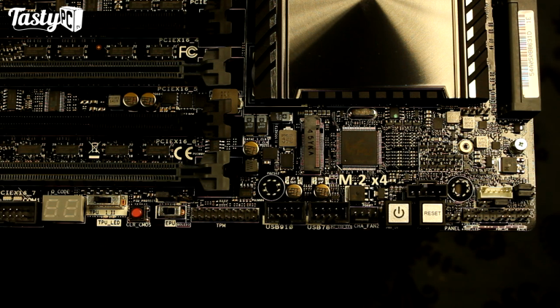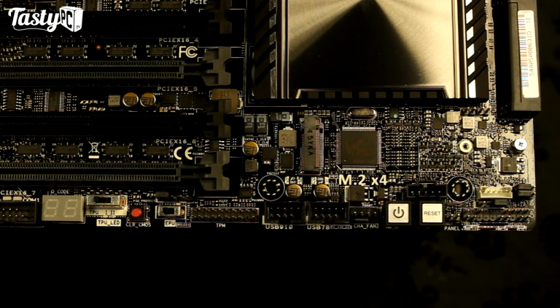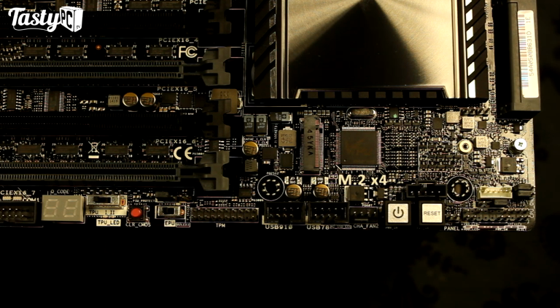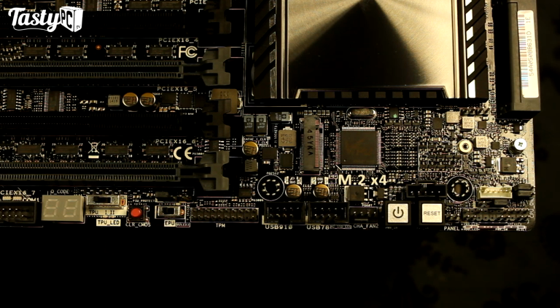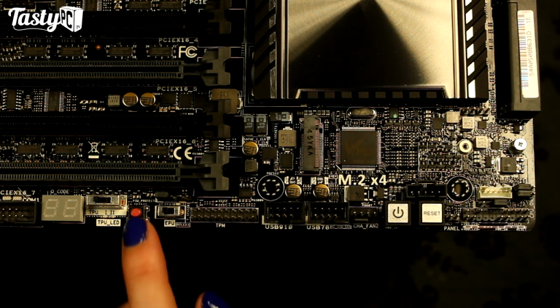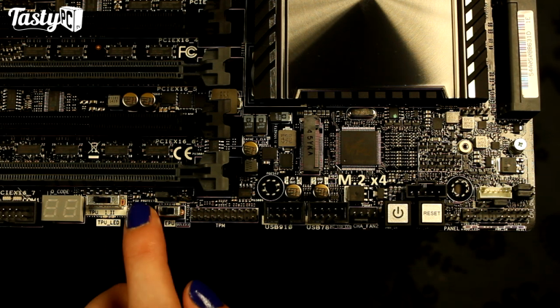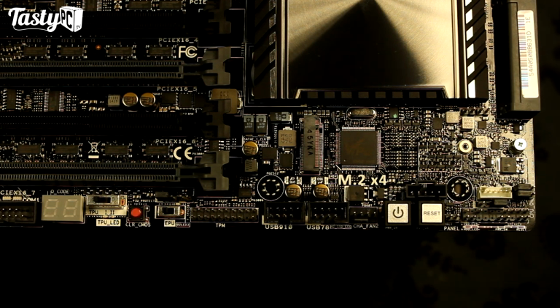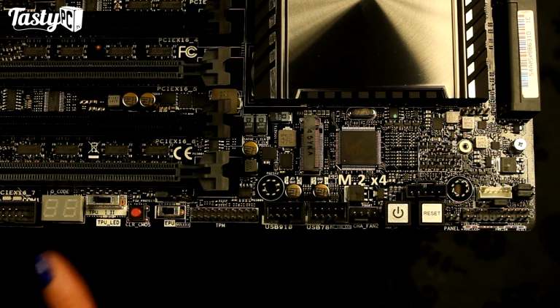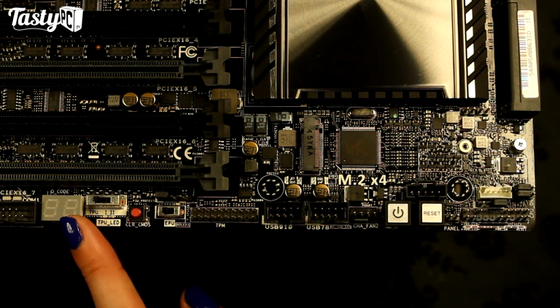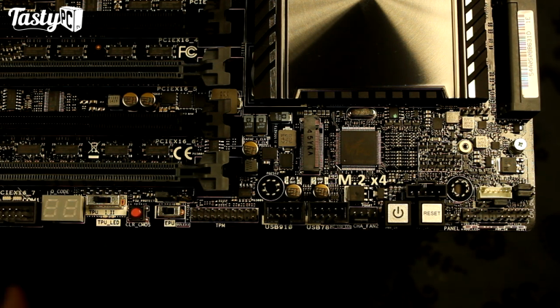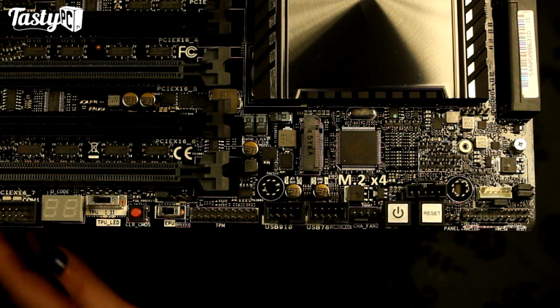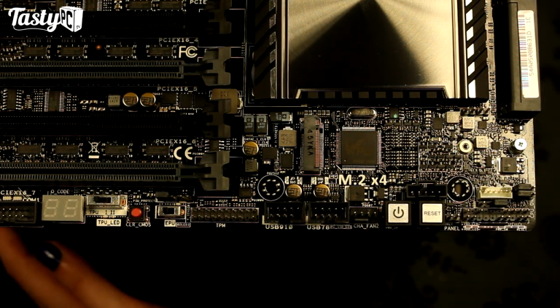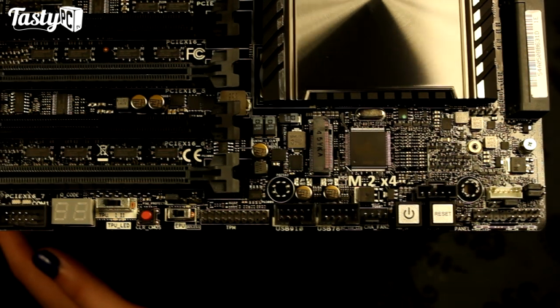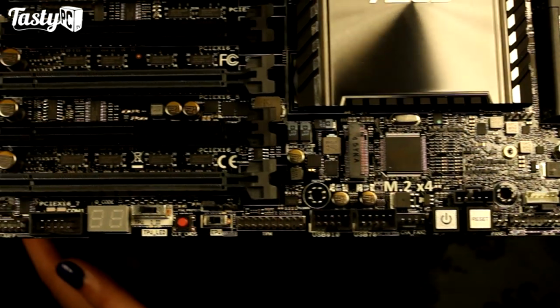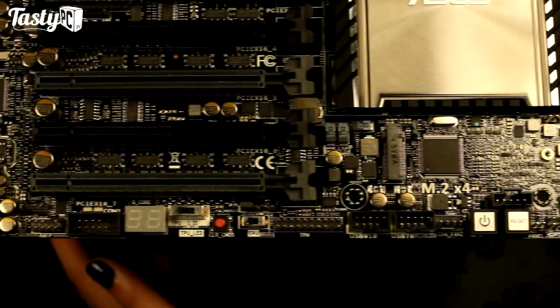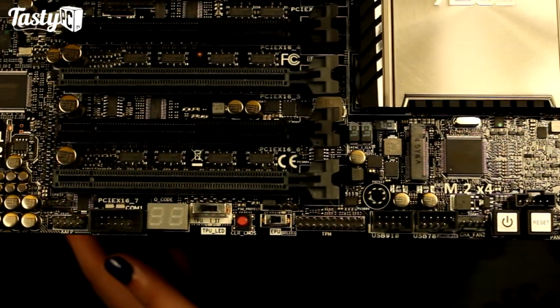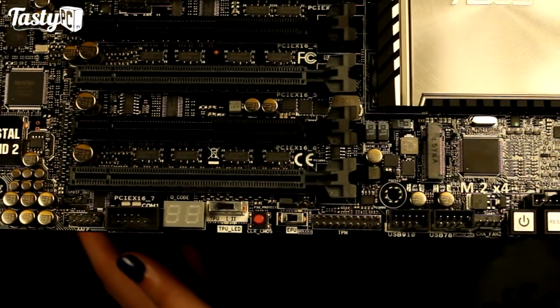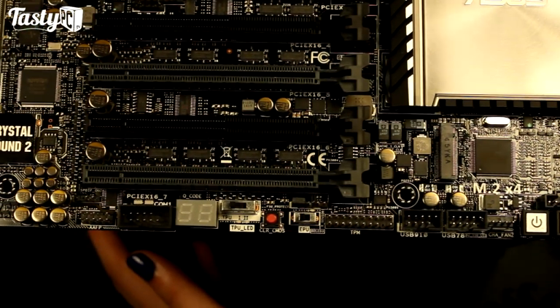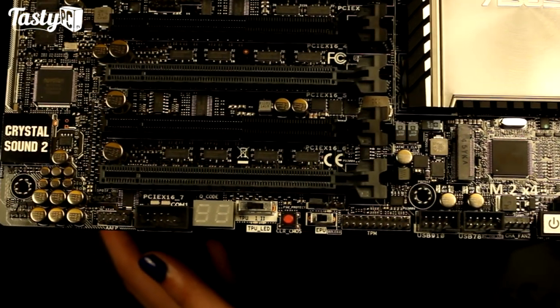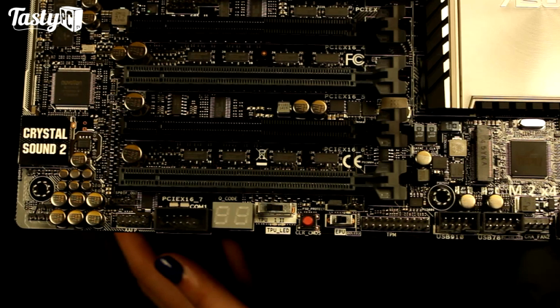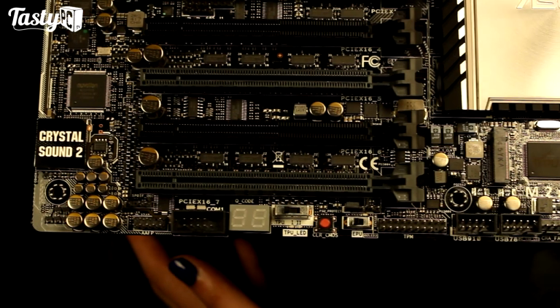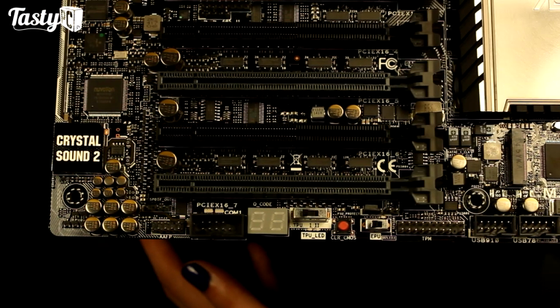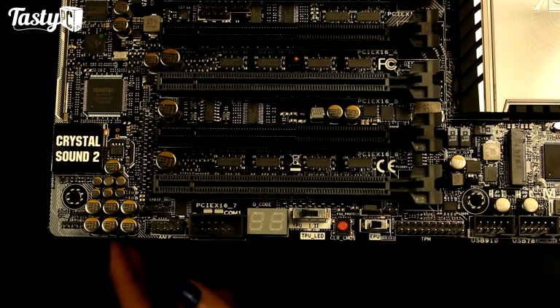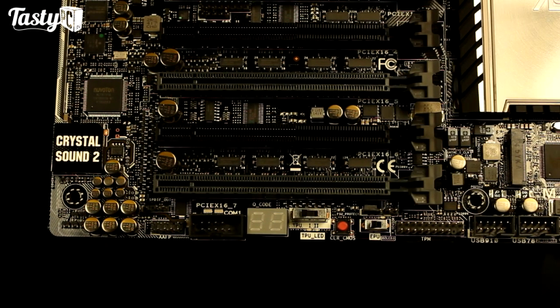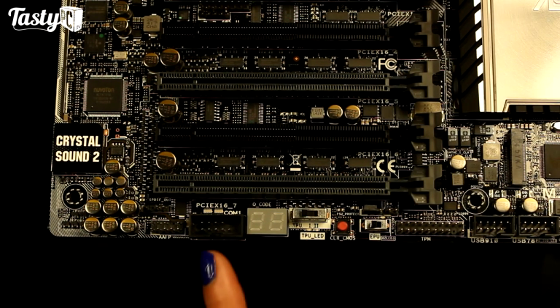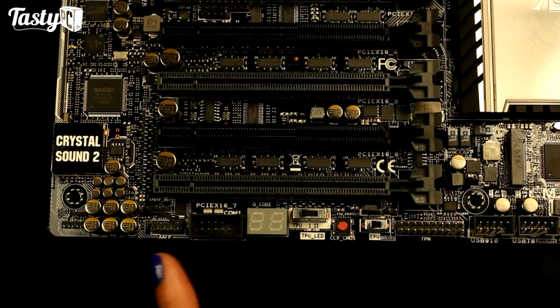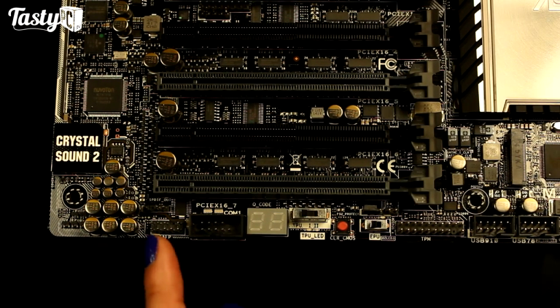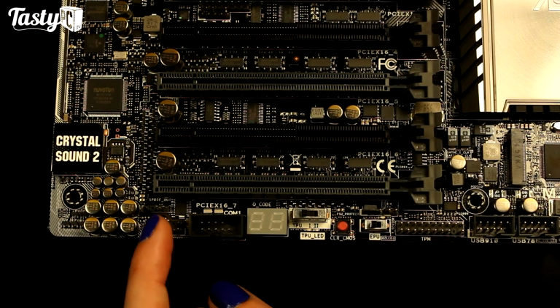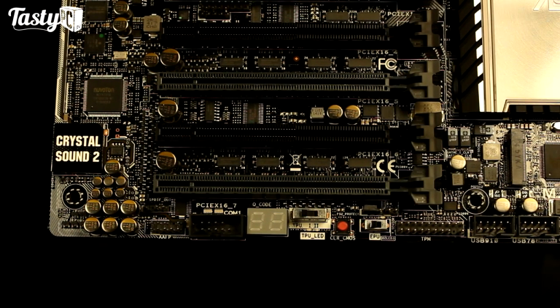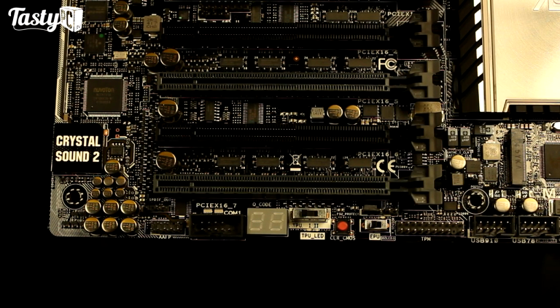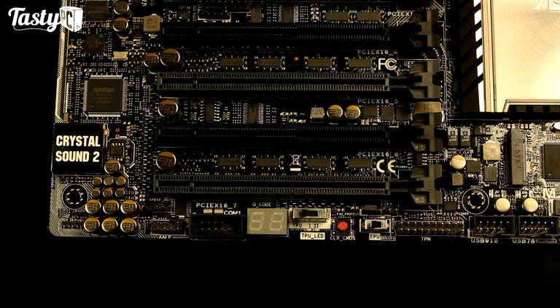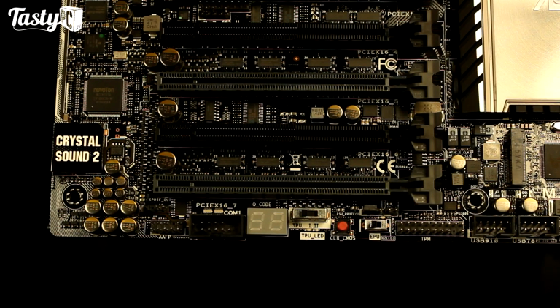We've then also got the clear CMOS button, Q-code readout, serial port connector, front panel audio connector, and digital audio connector.